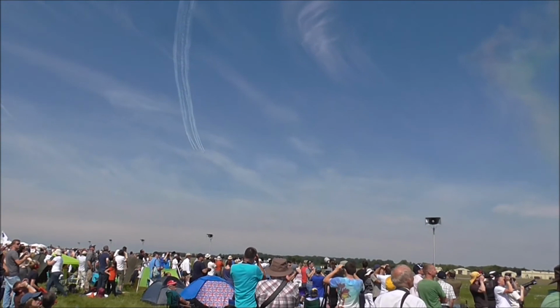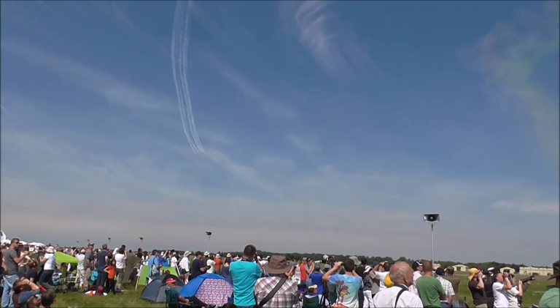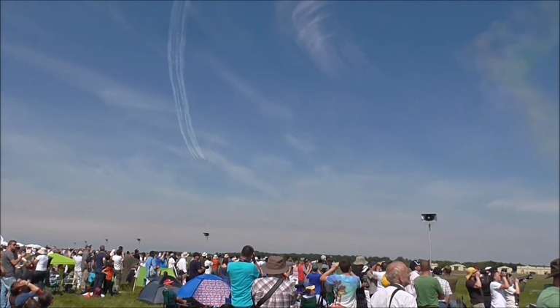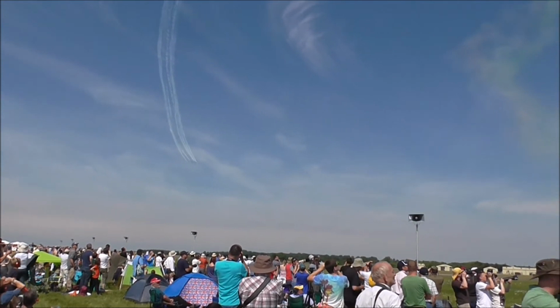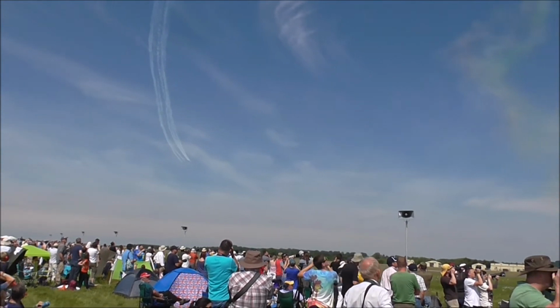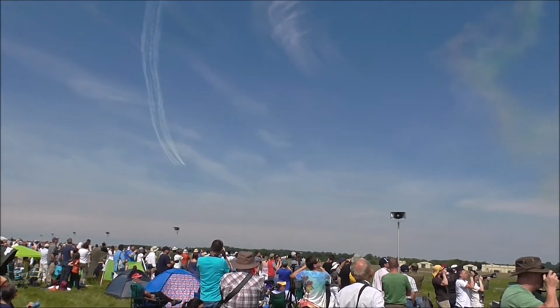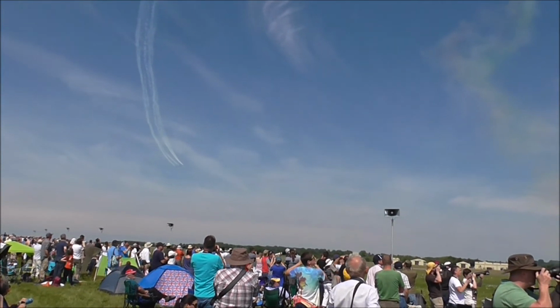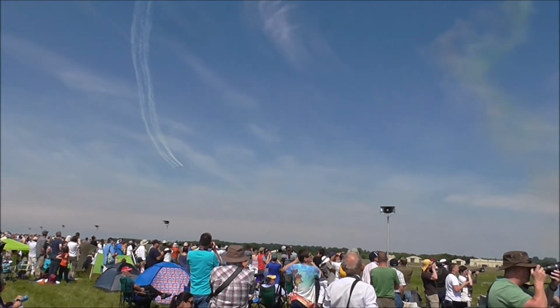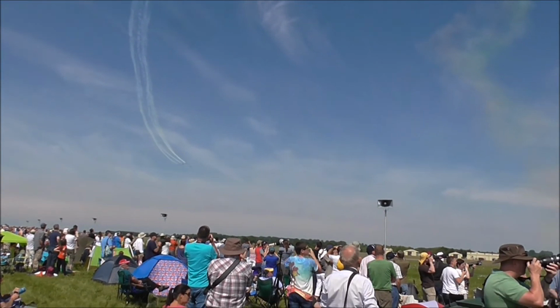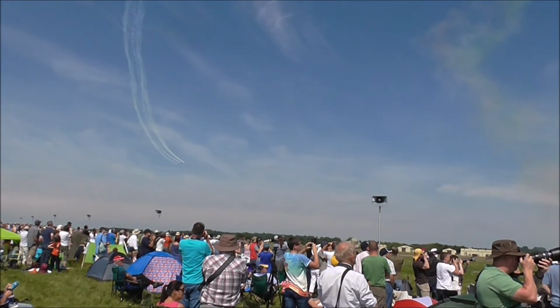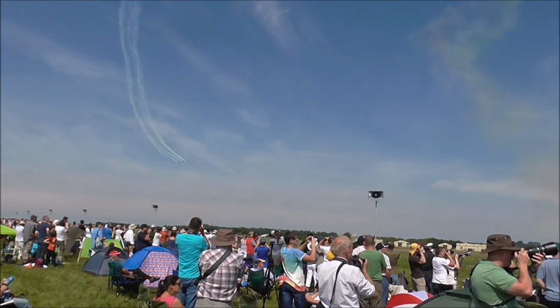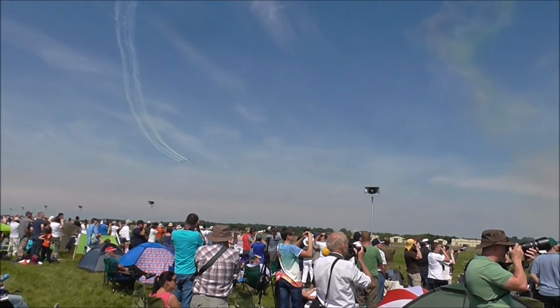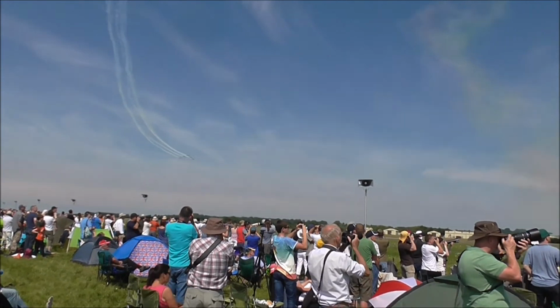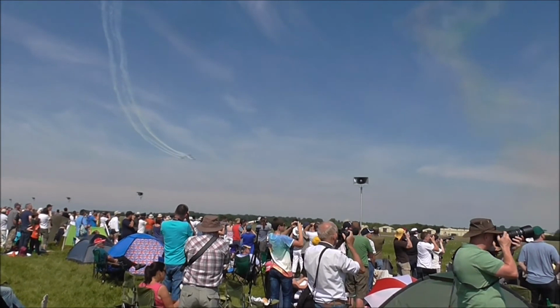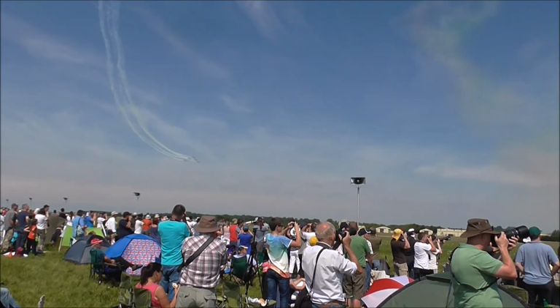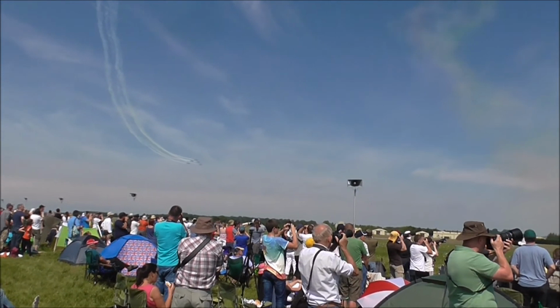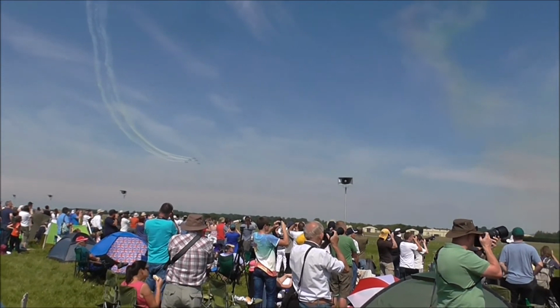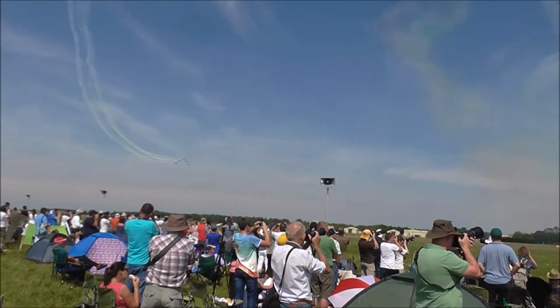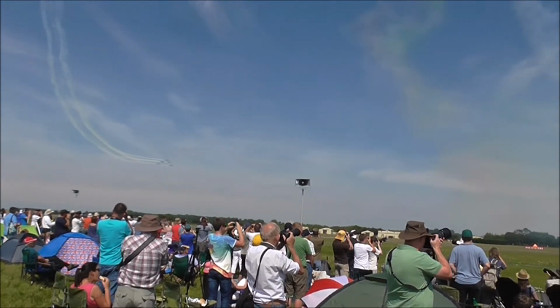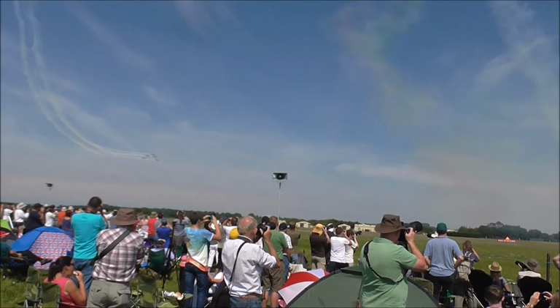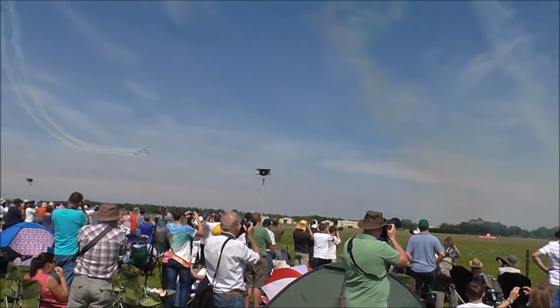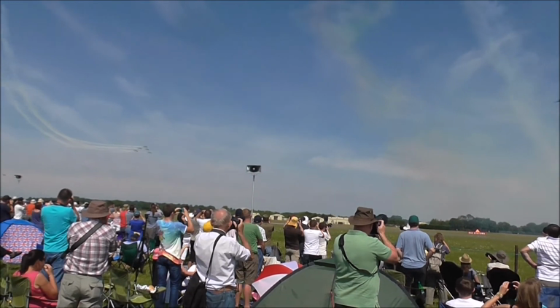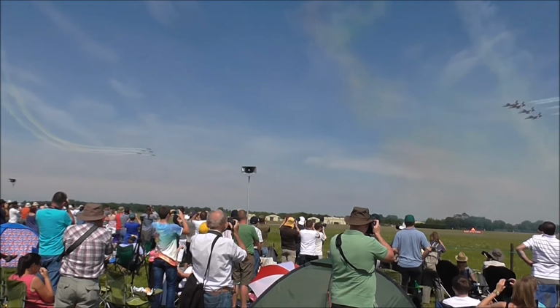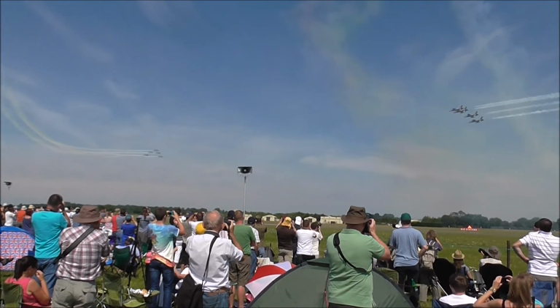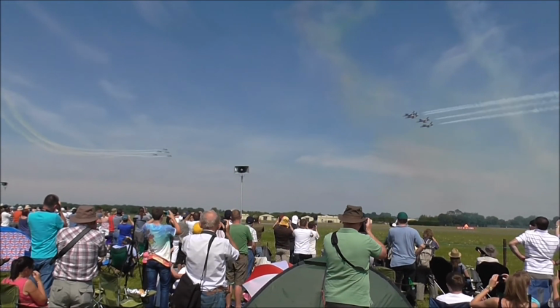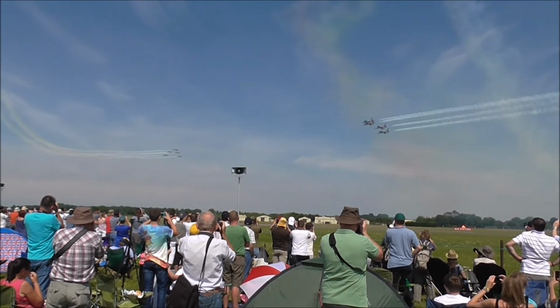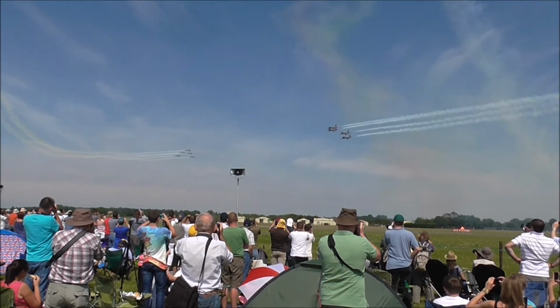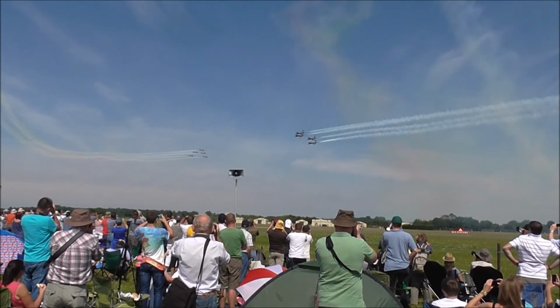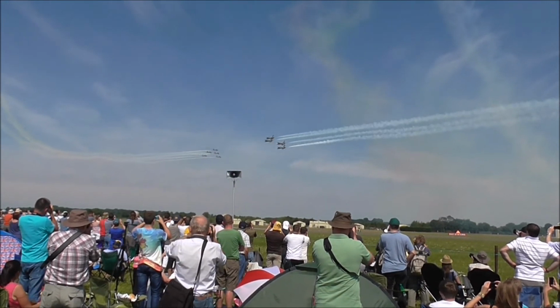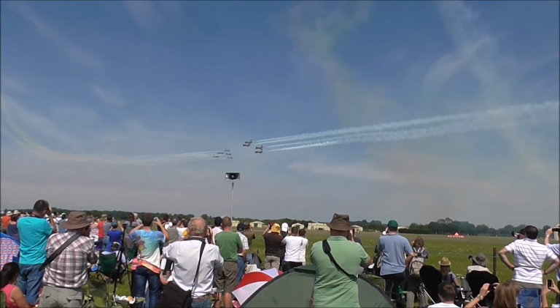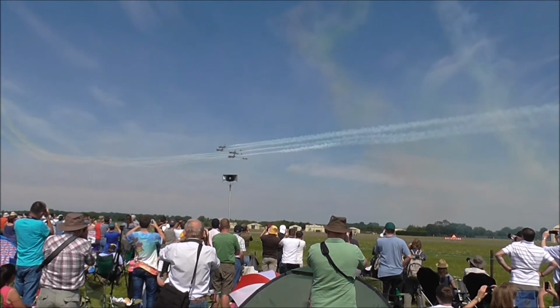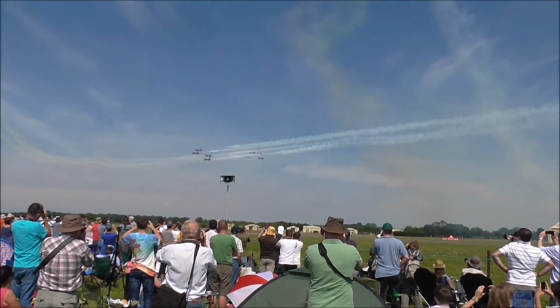Don't miss the opportunity to take the first incredible picture of the cross of the Frecce Tricolori. Five lights, four — 3, 2, 1, and pop!